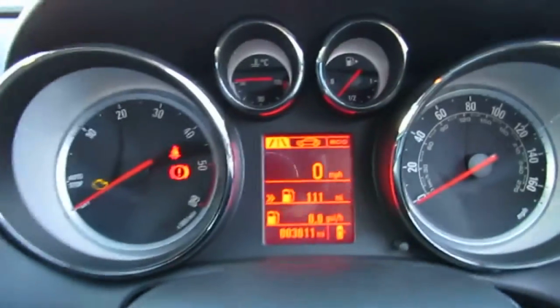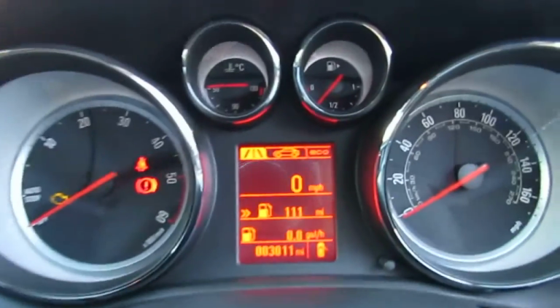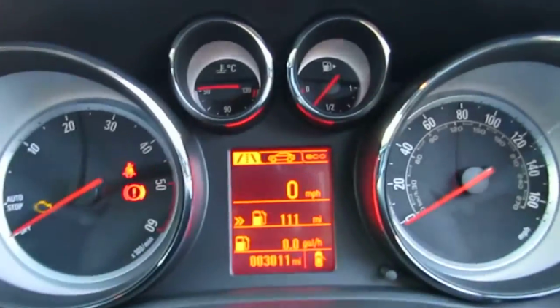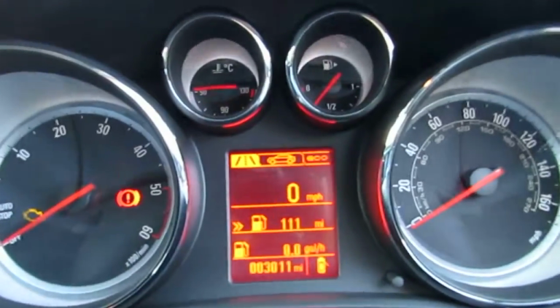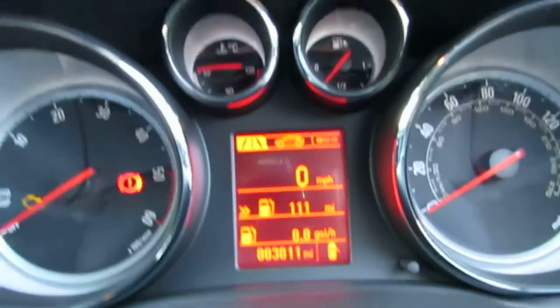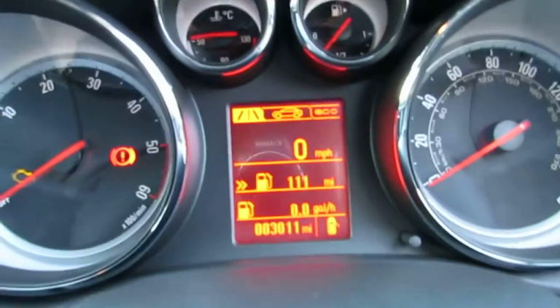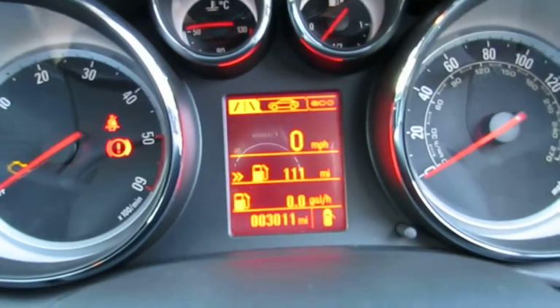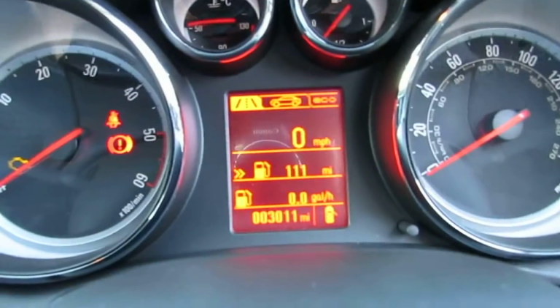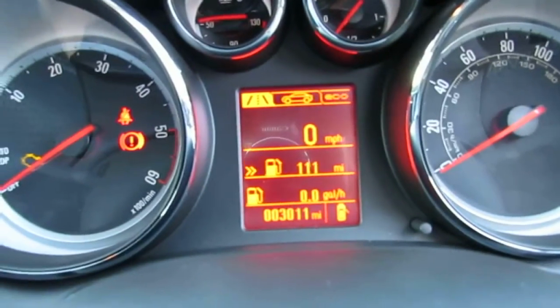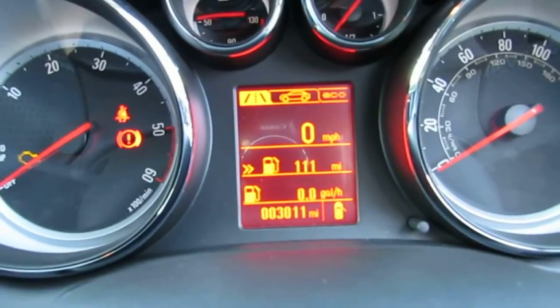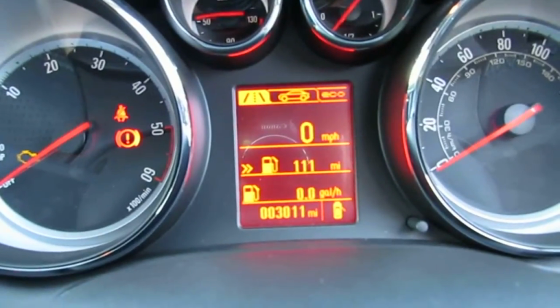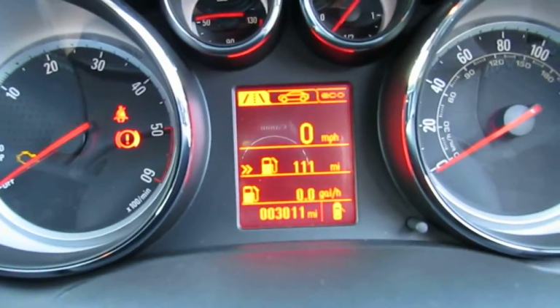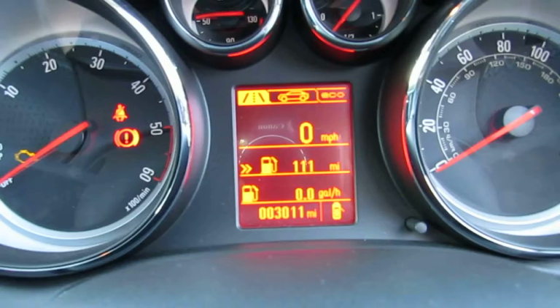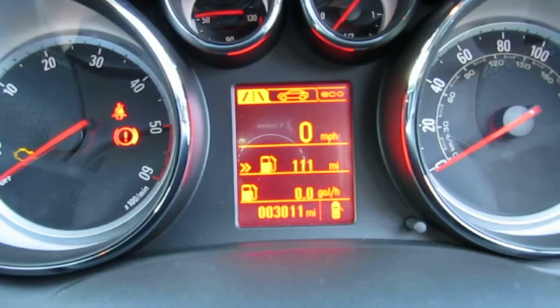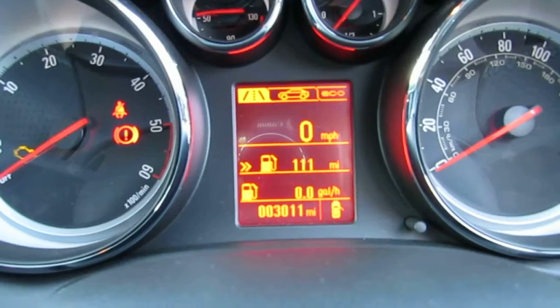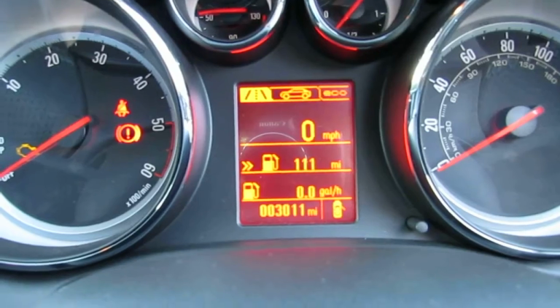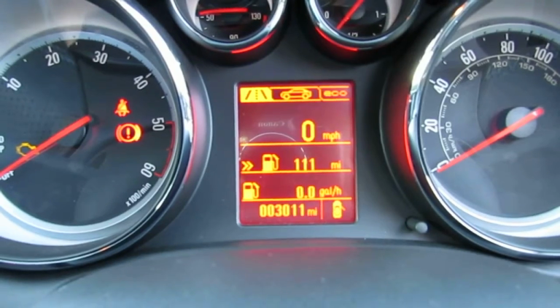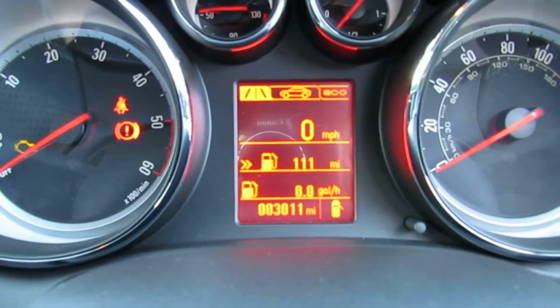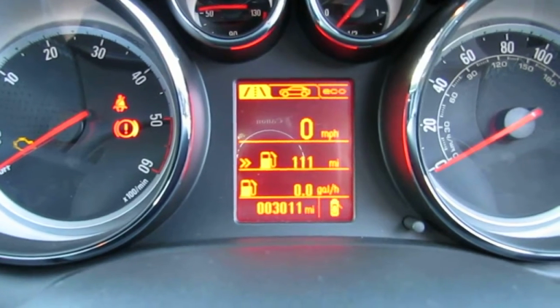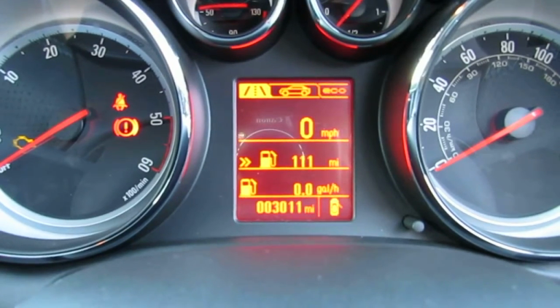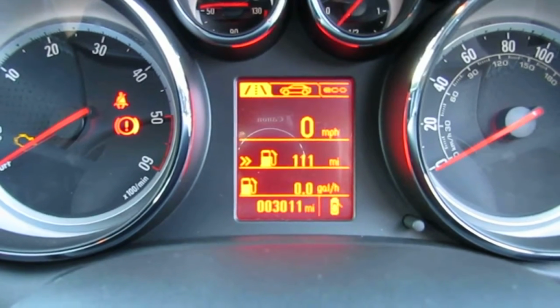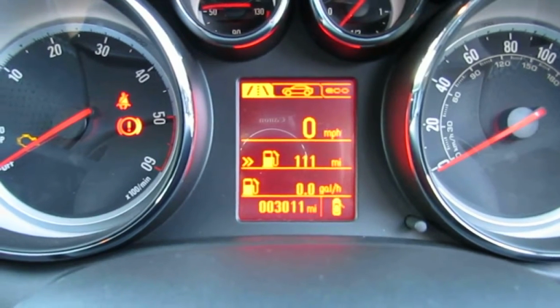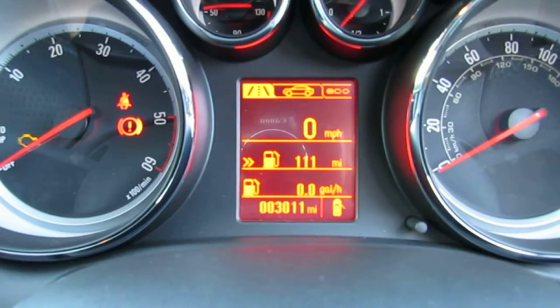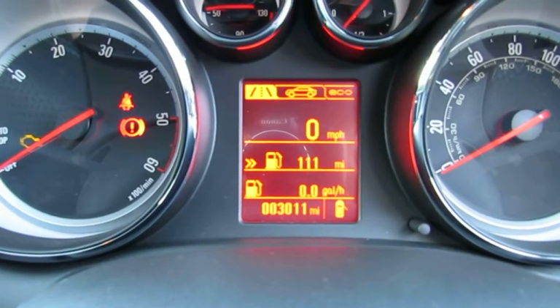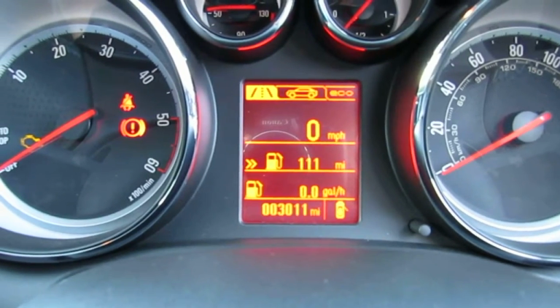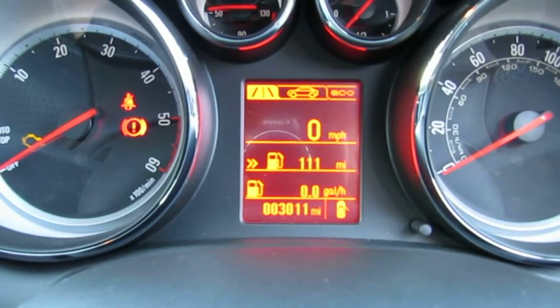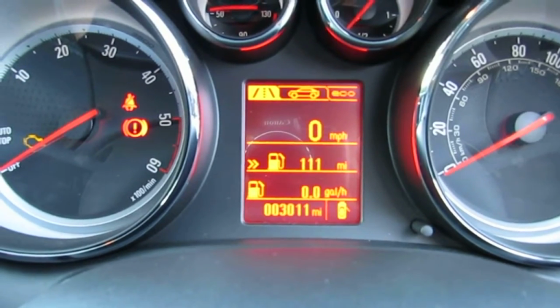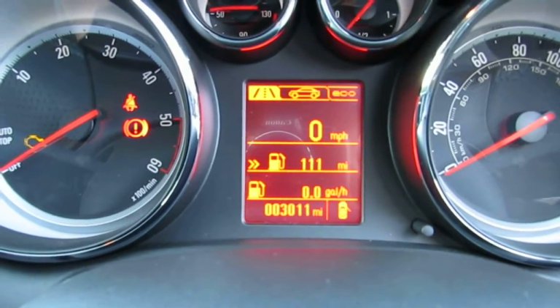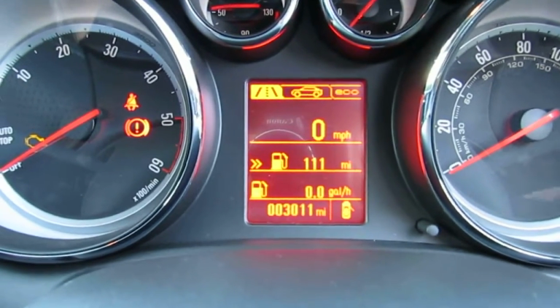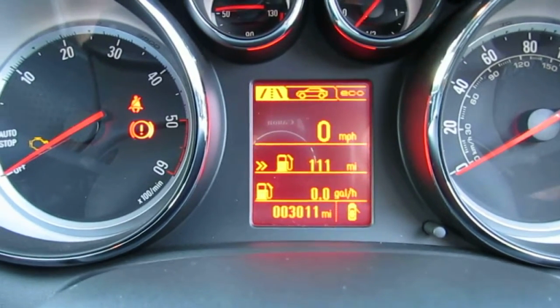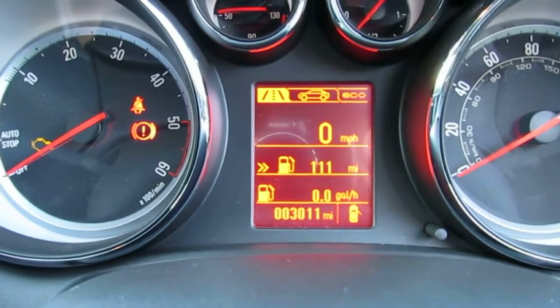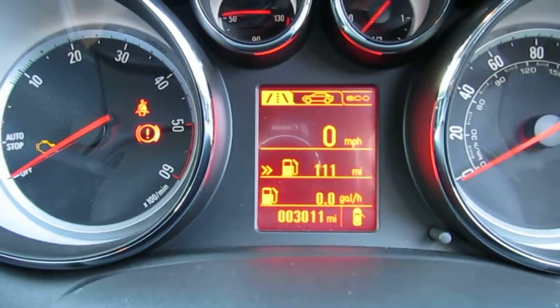This car has currently done 3,011 miles, so very little indeed.